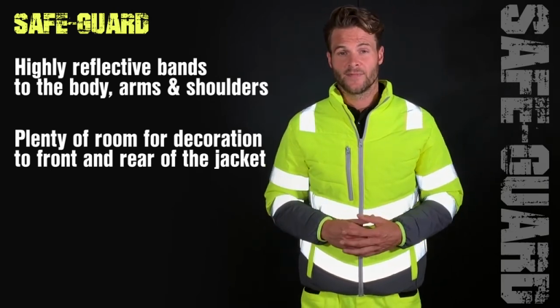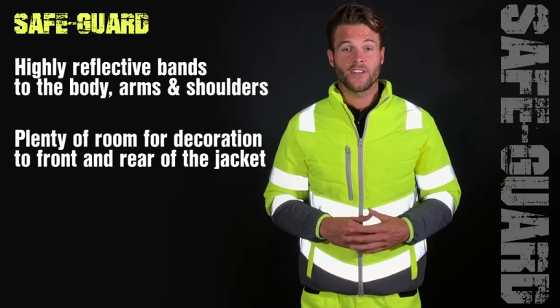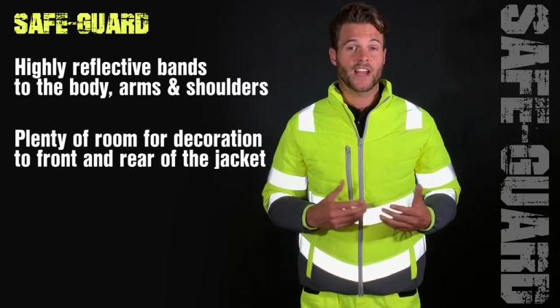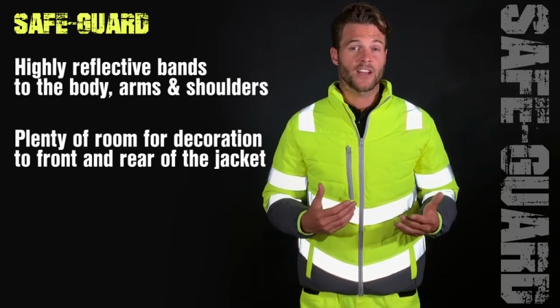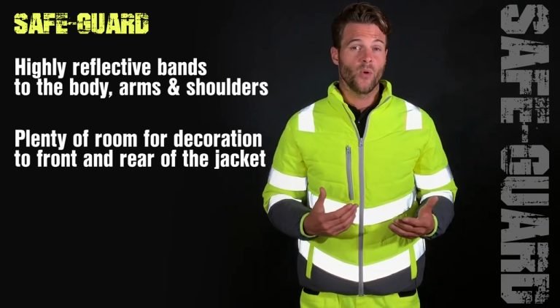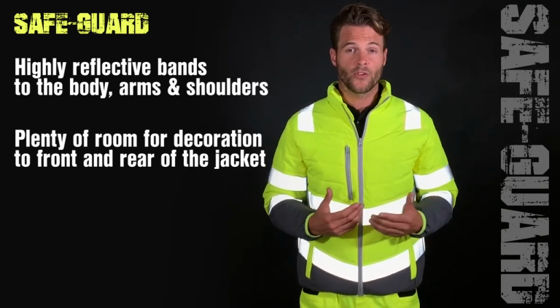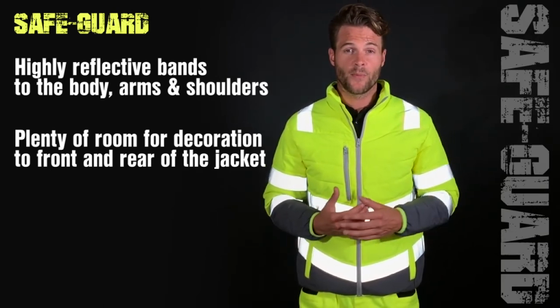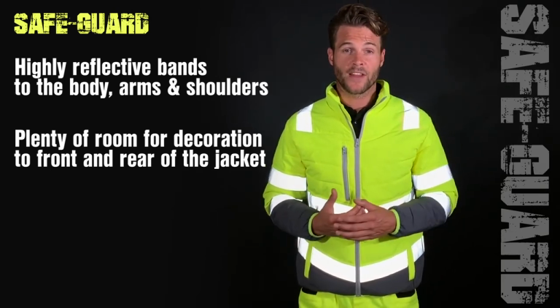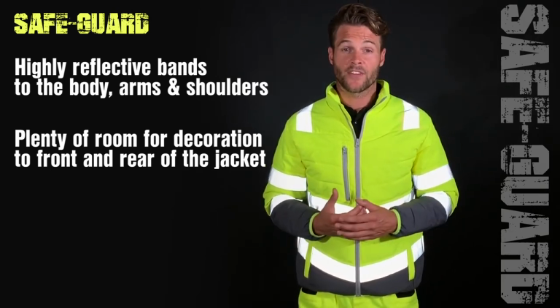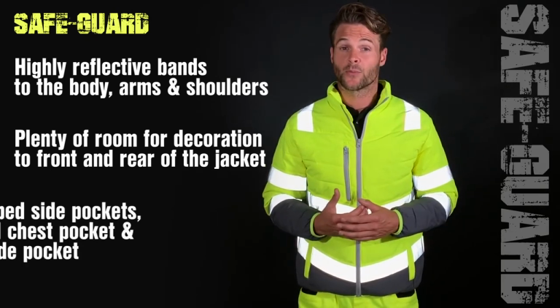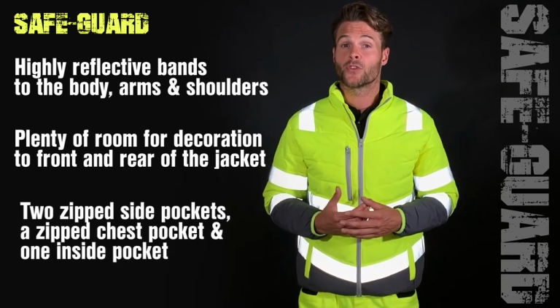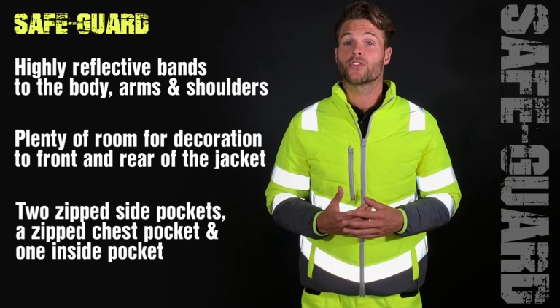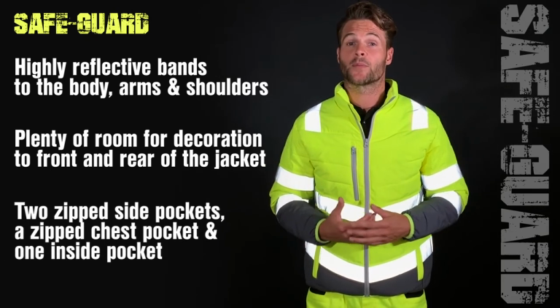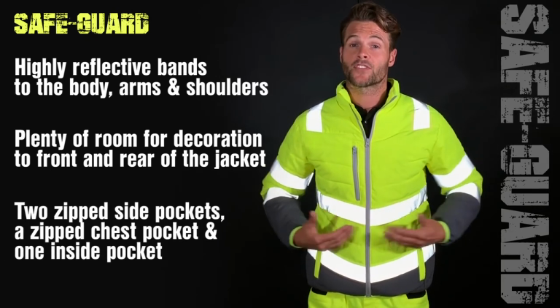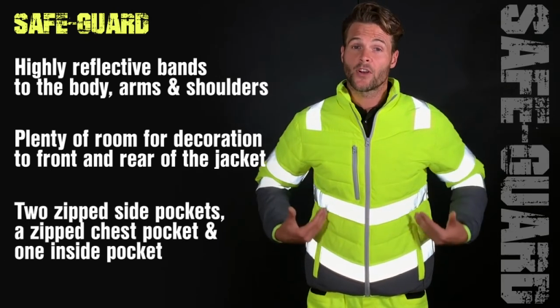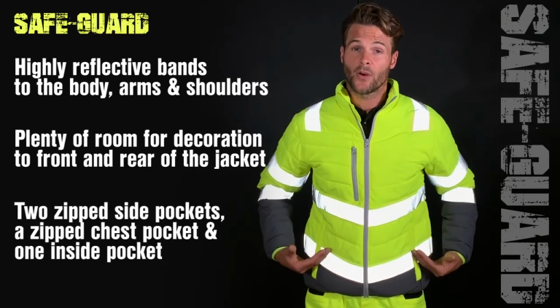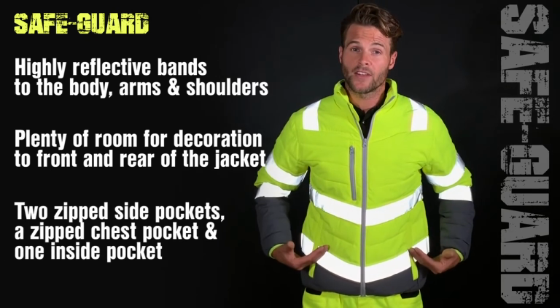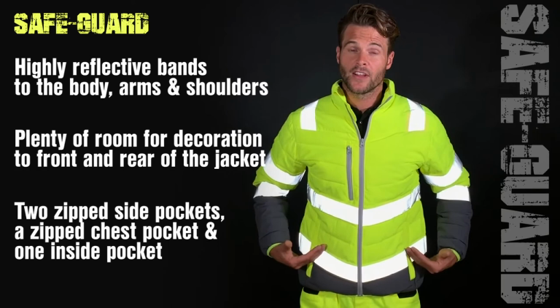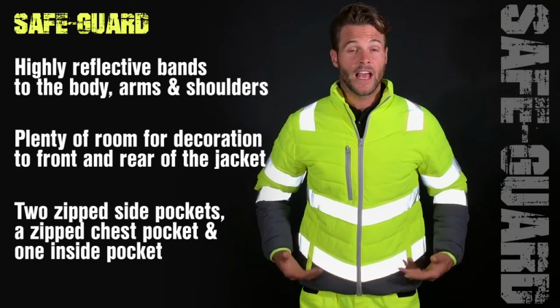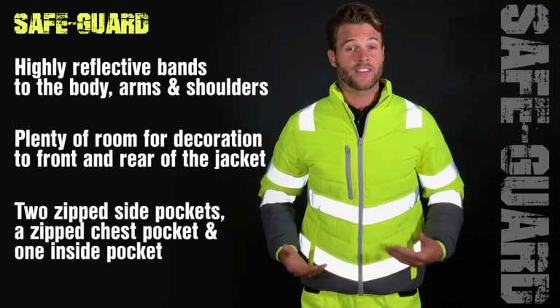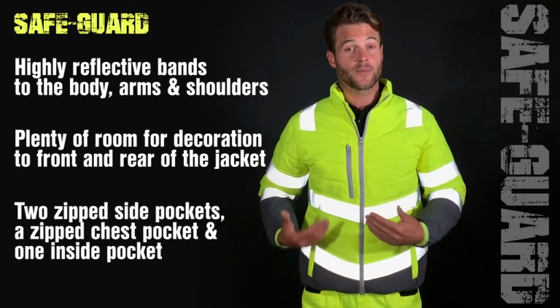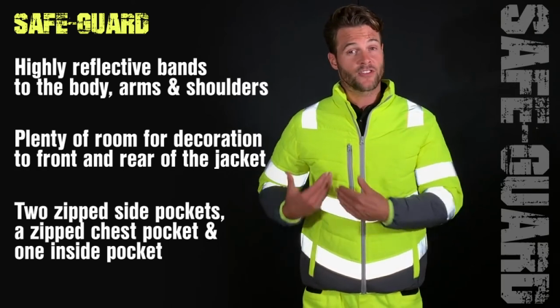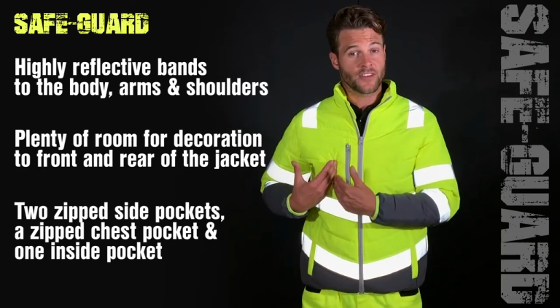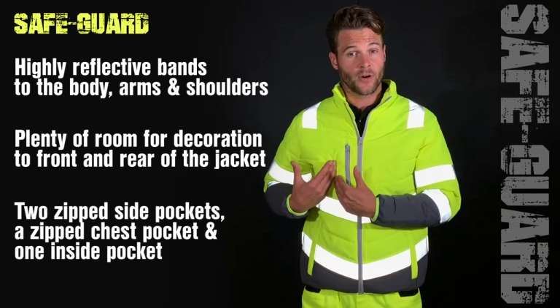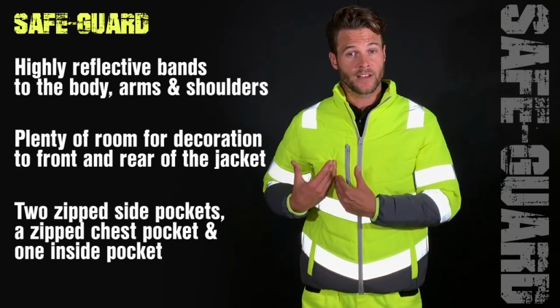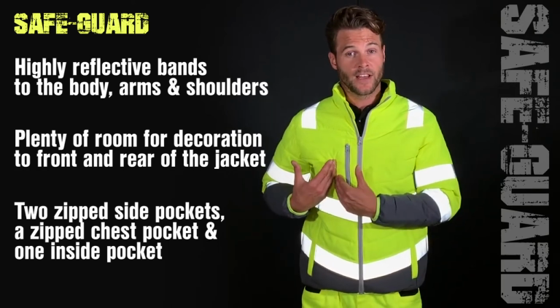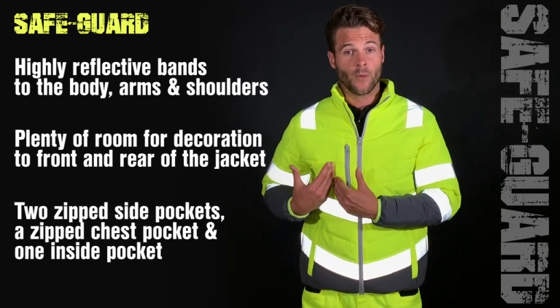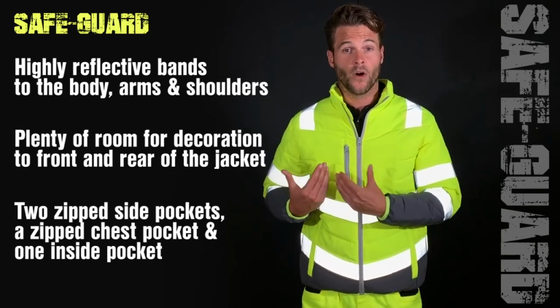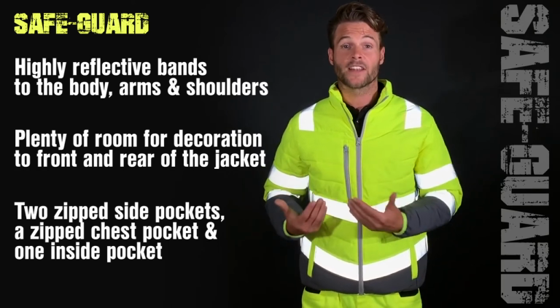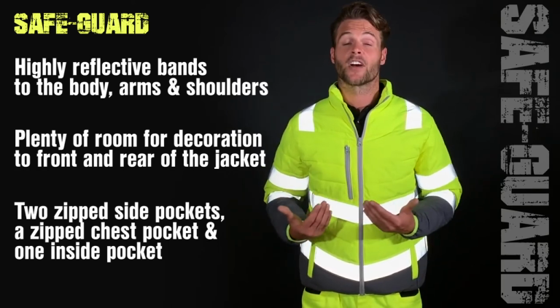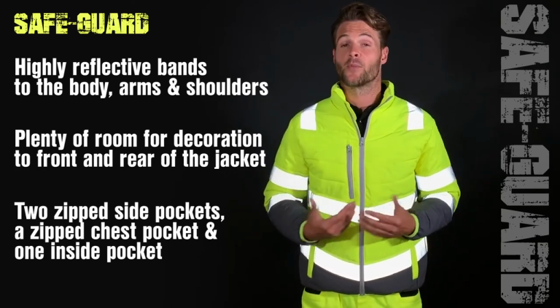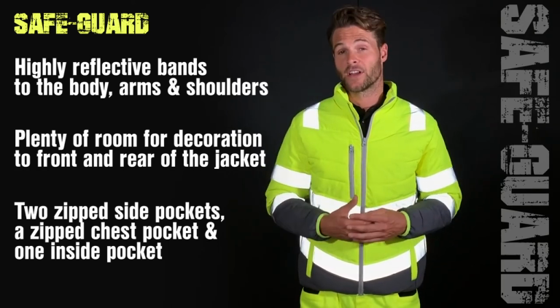This jacket also benefits from two zipped side pockets, a zipped chest pocket, and one inside pocket.